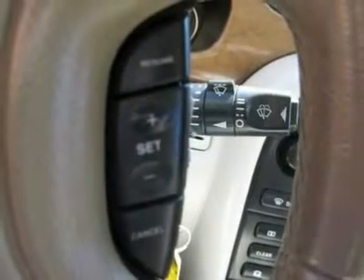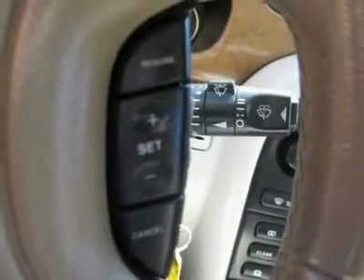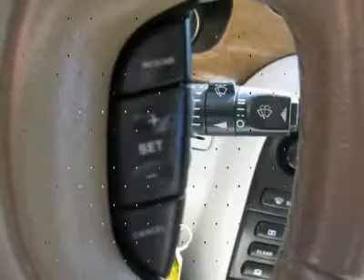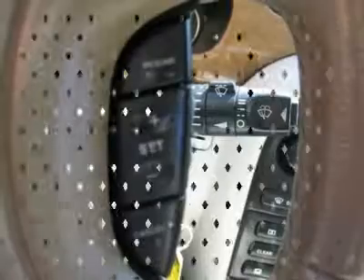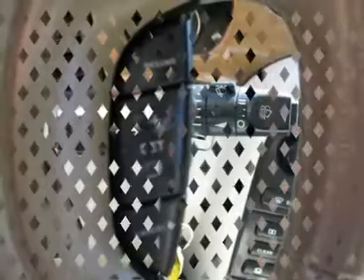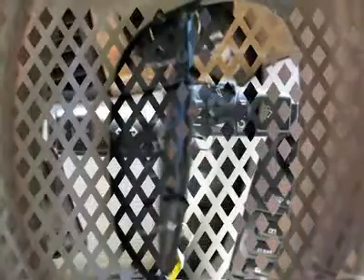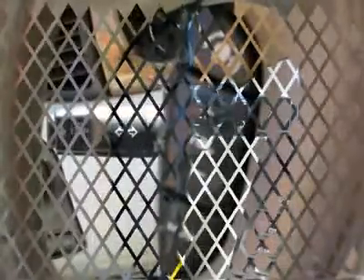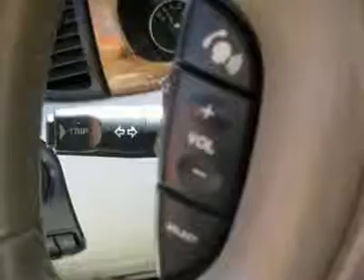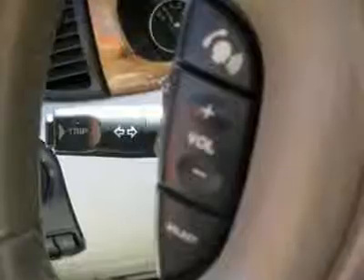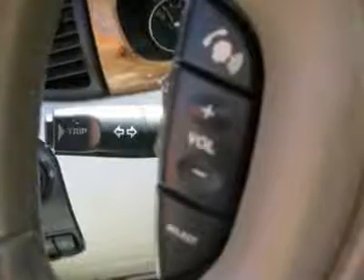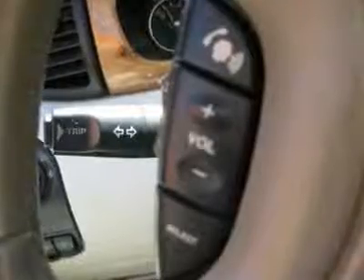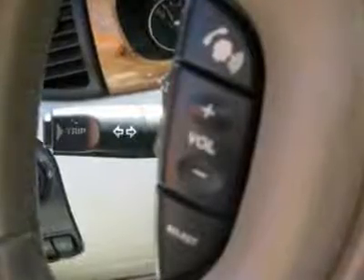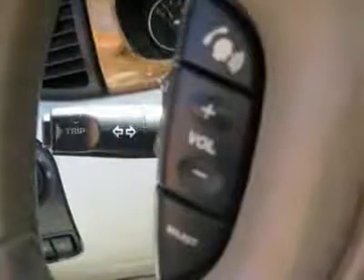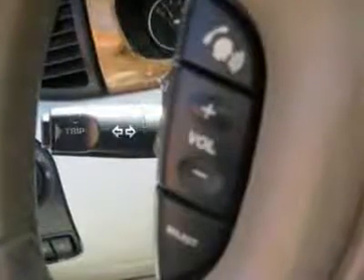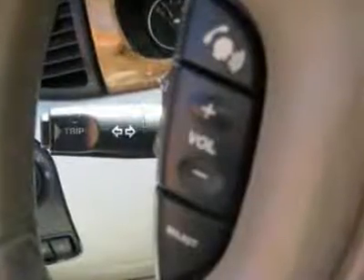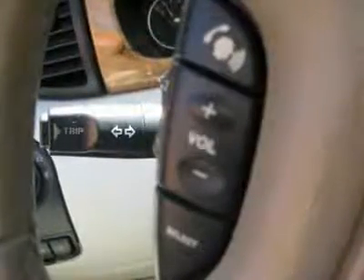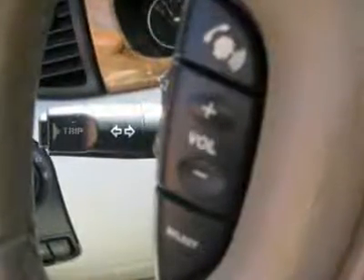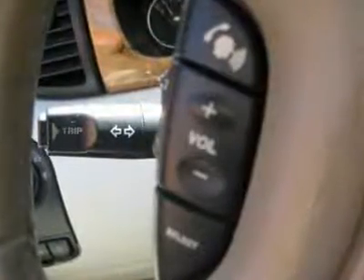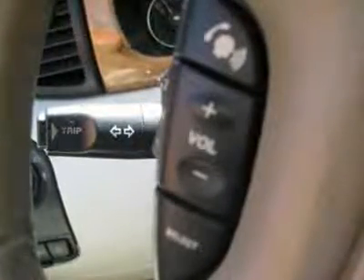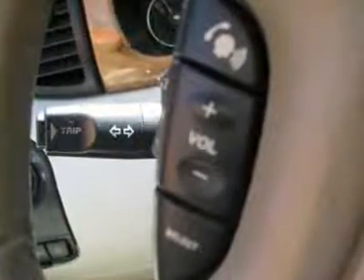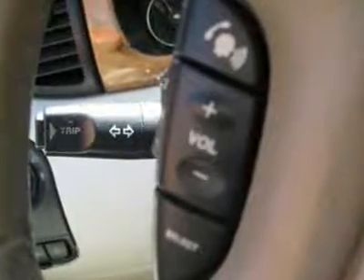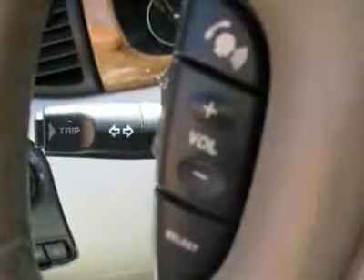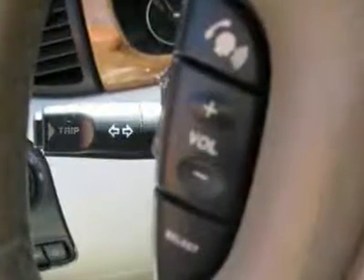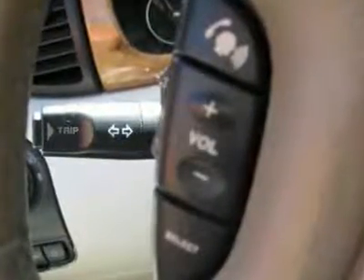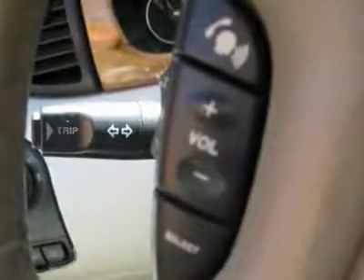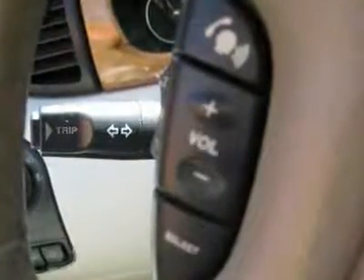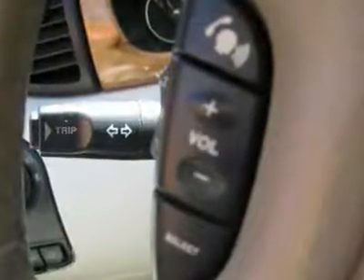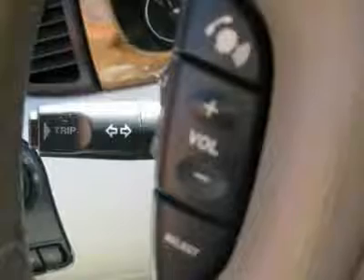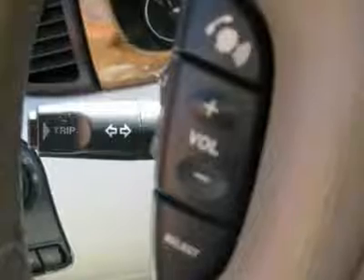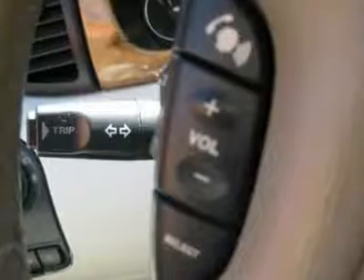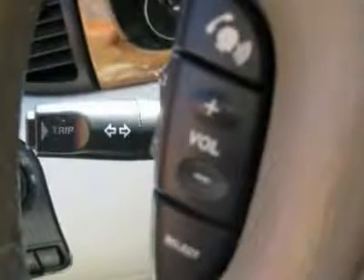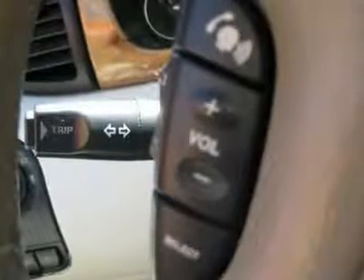Leather interior surface, xenon headlights, cupholders, heated mirrors, side curtain airbags, premium wheels.